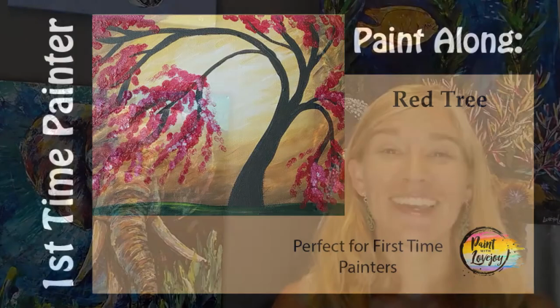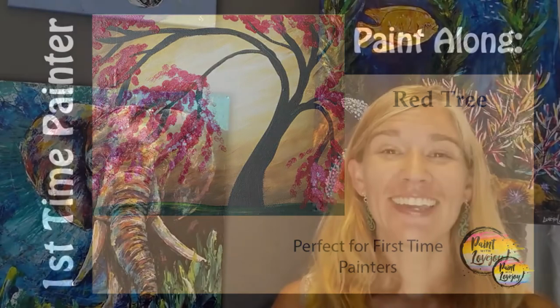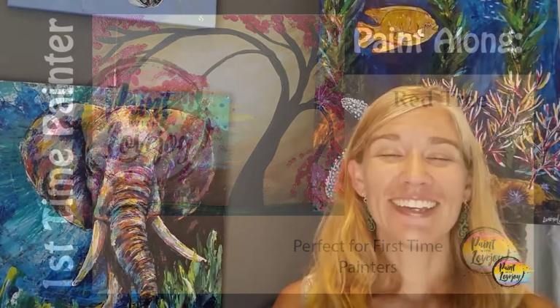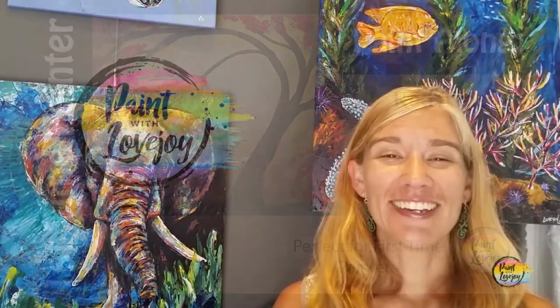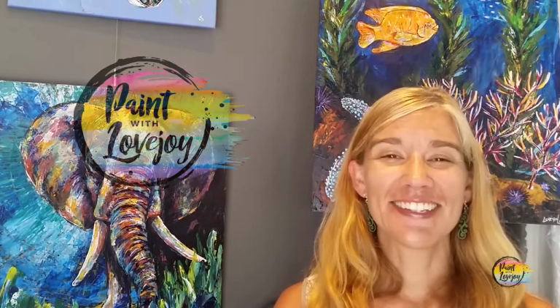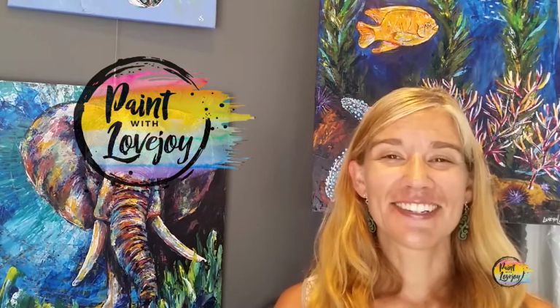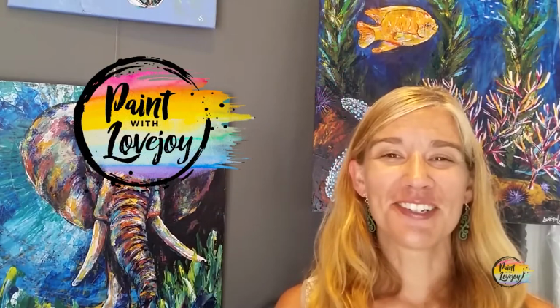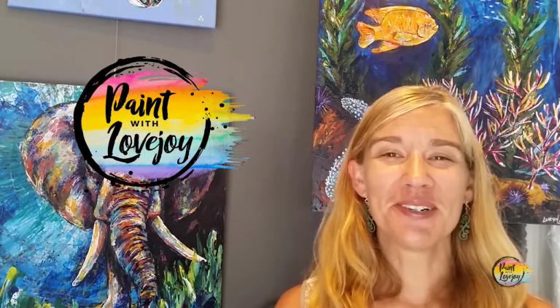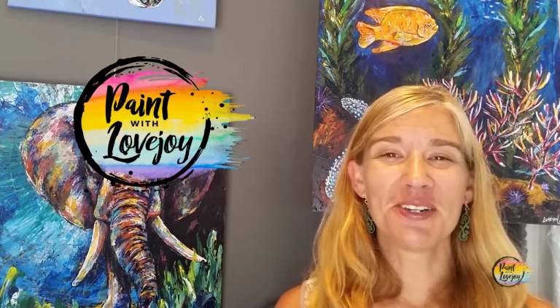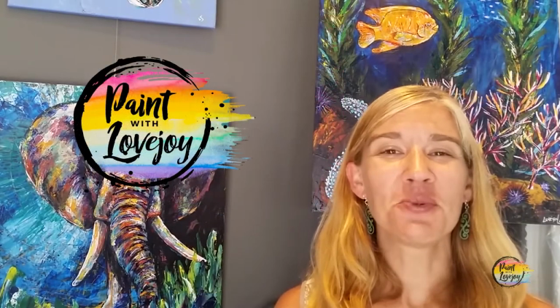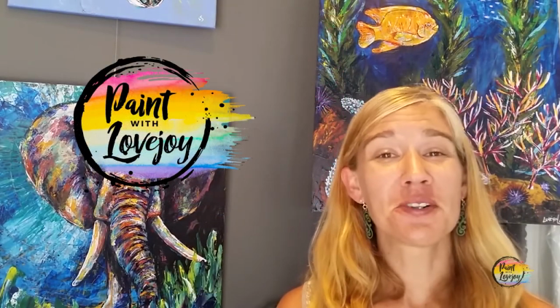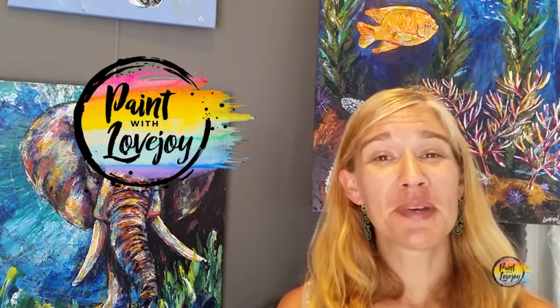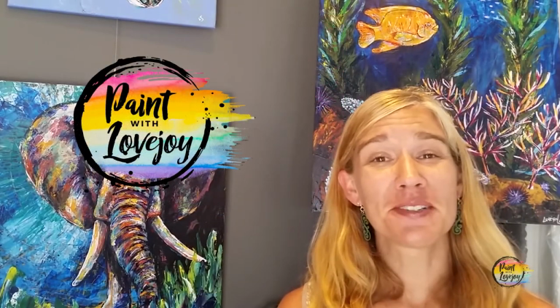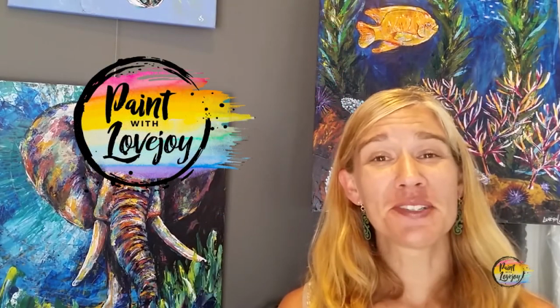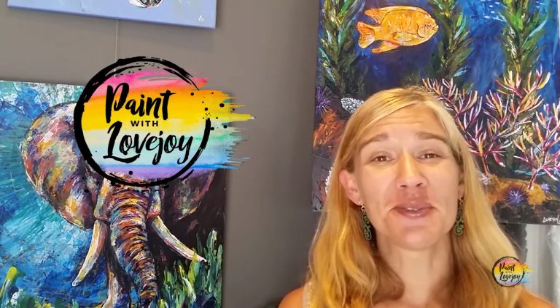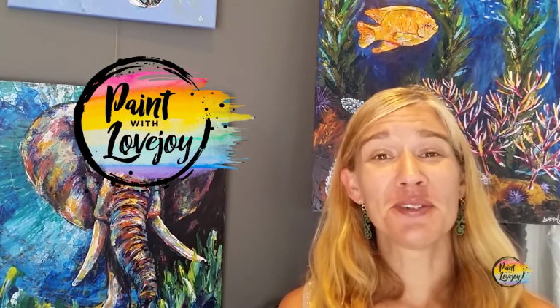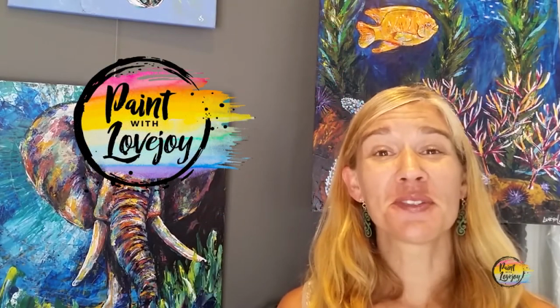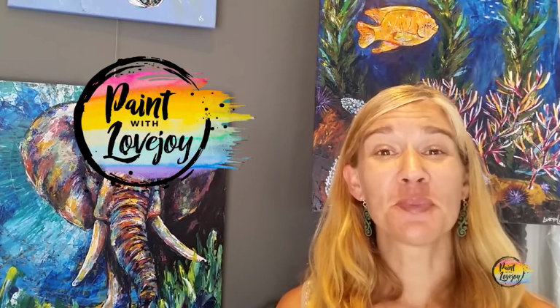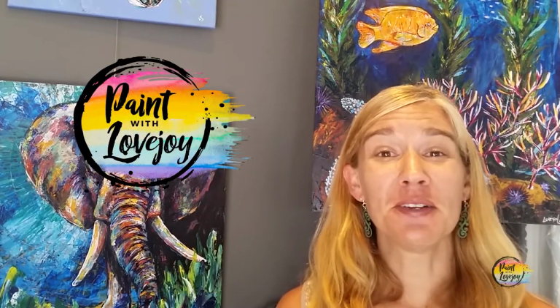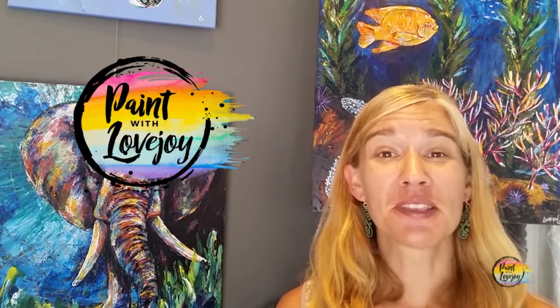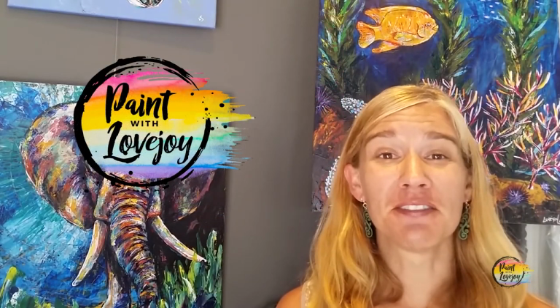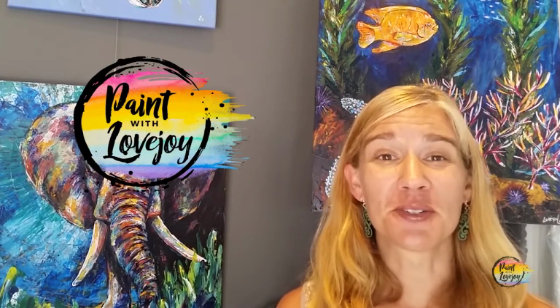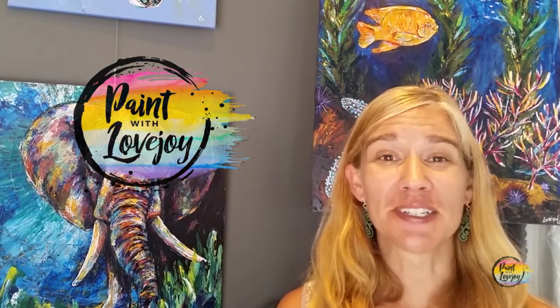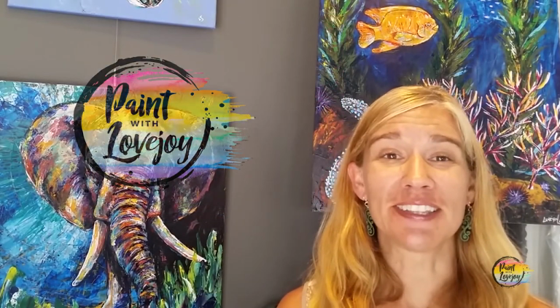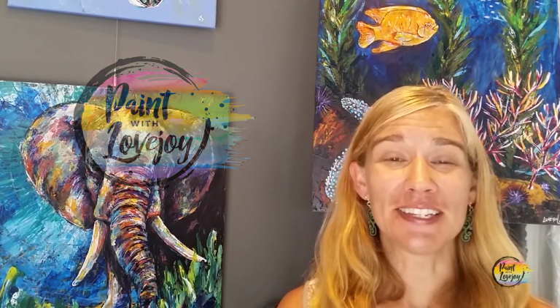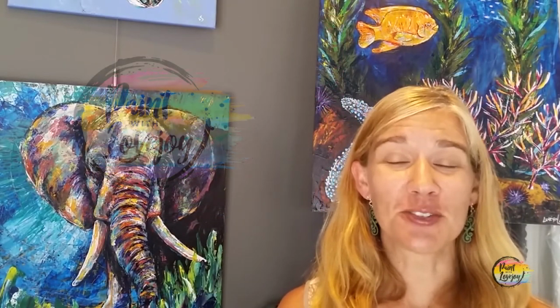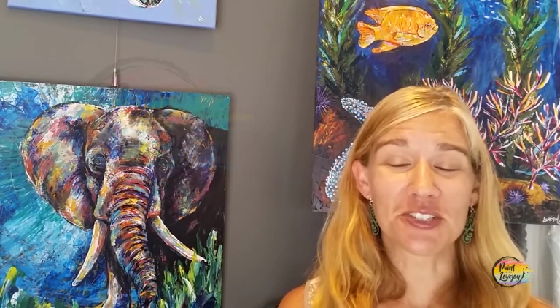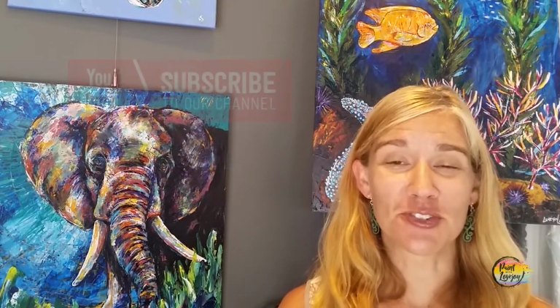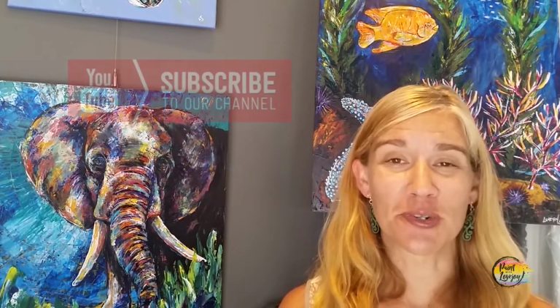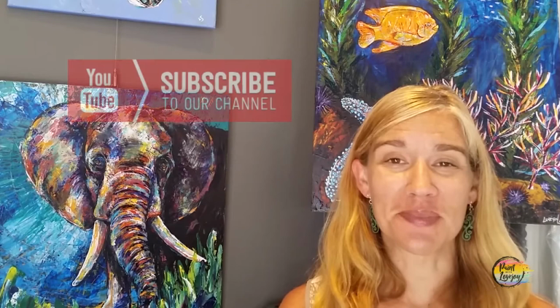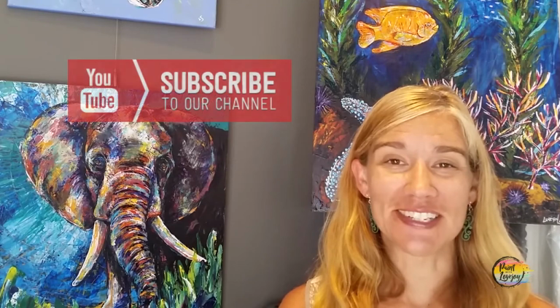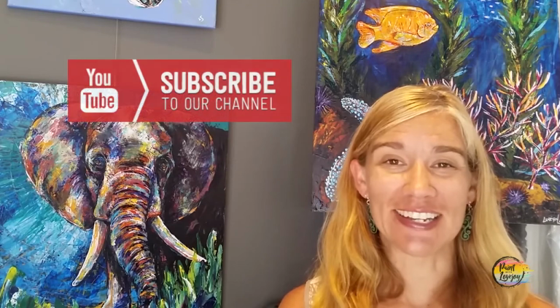Hey guys, how's it going? Welcome back to my studio. This is Paint with Lovejoy. Thanks so much for joining me today.